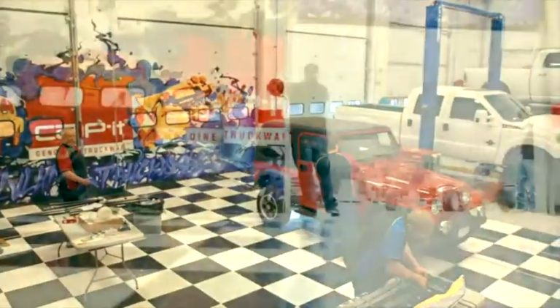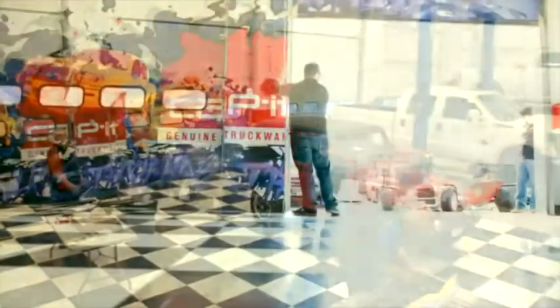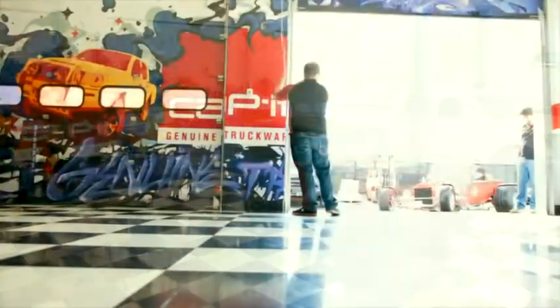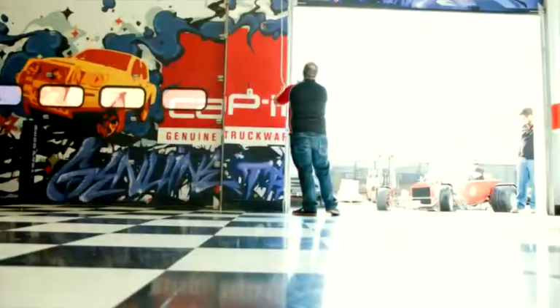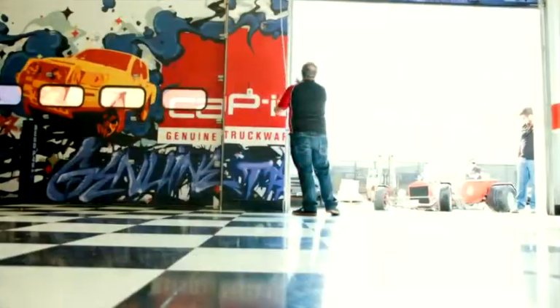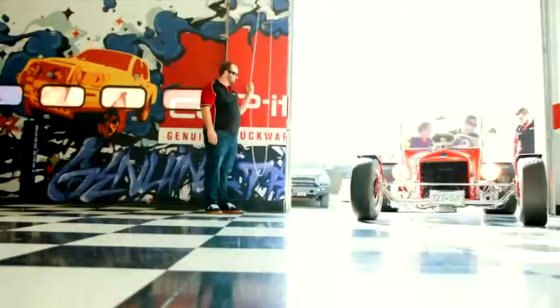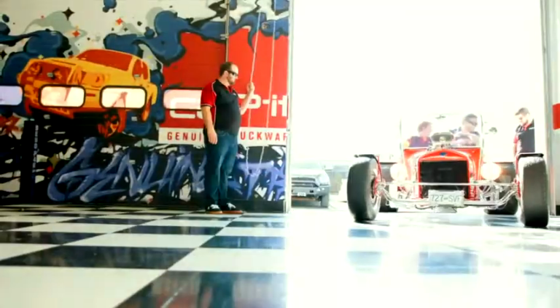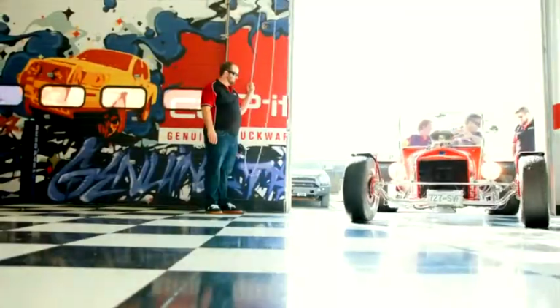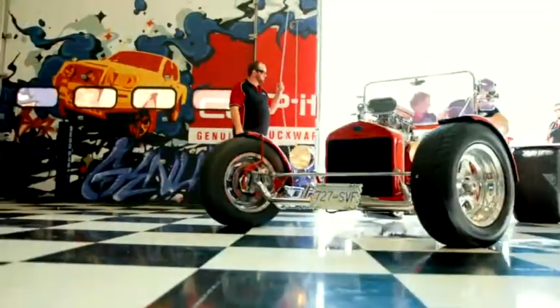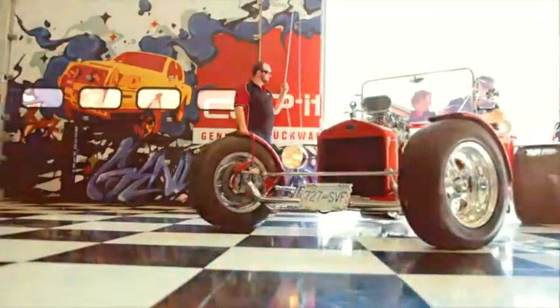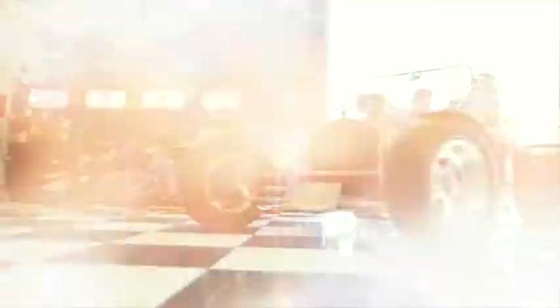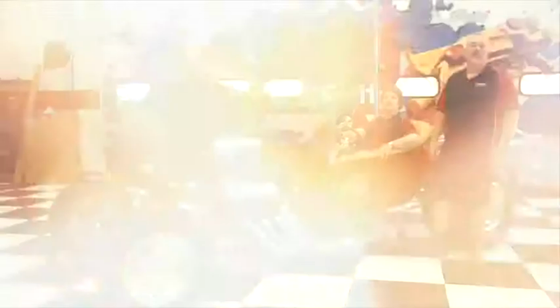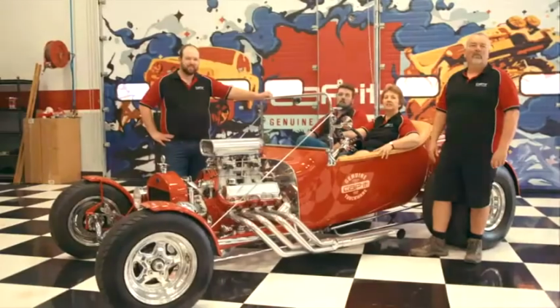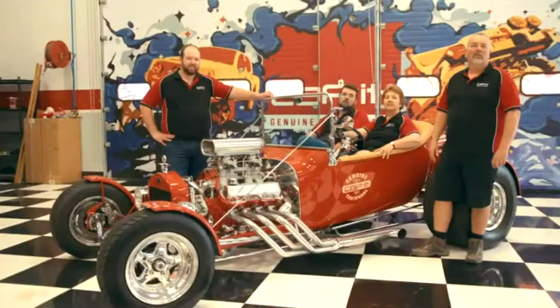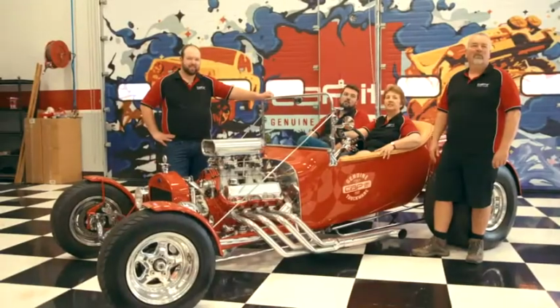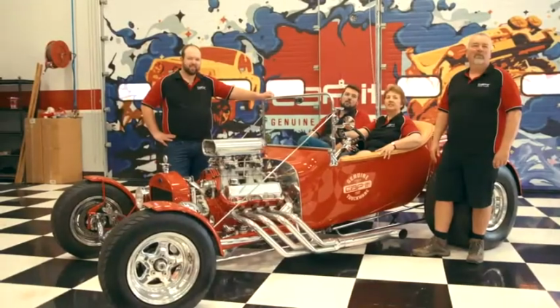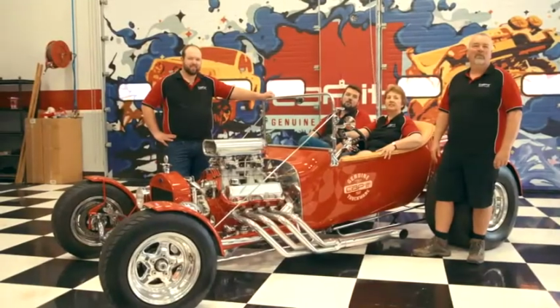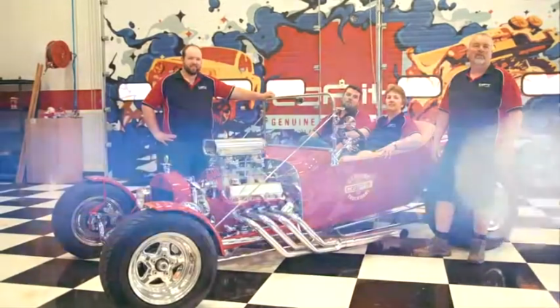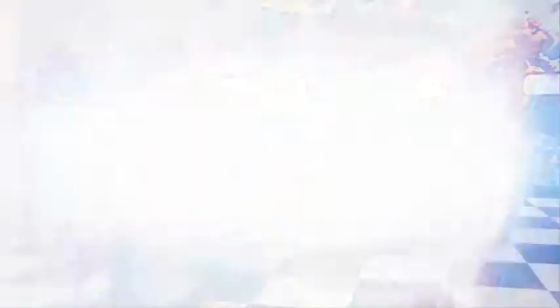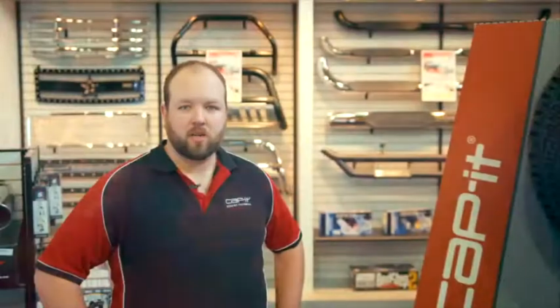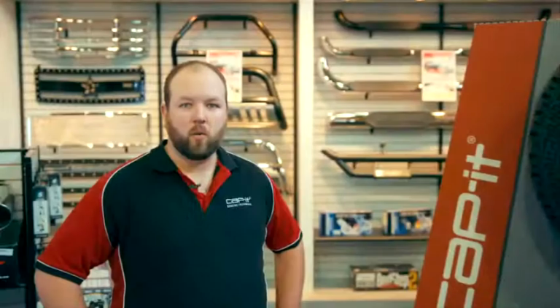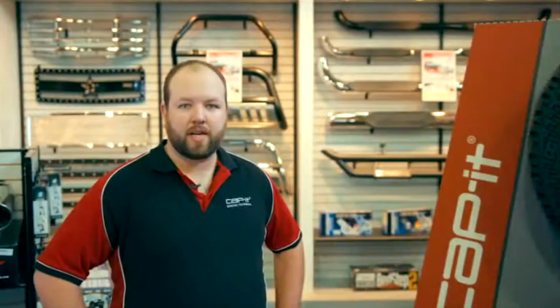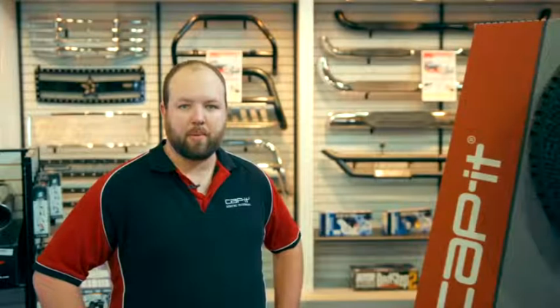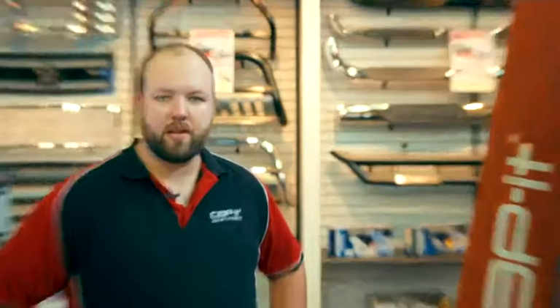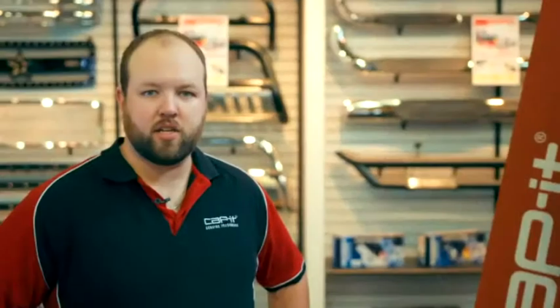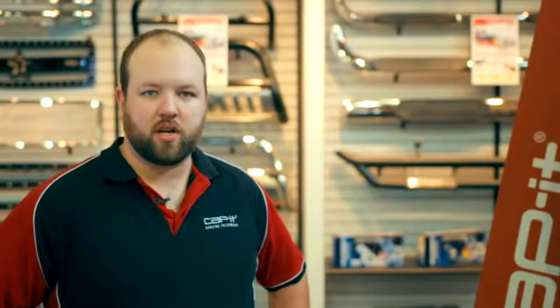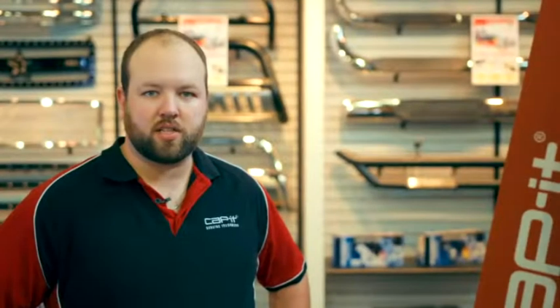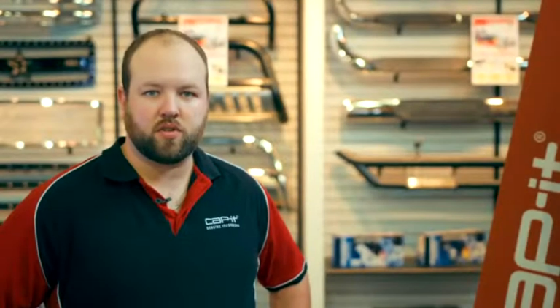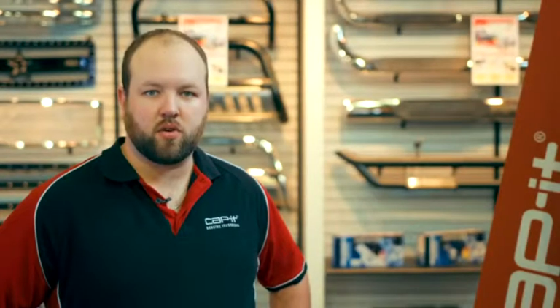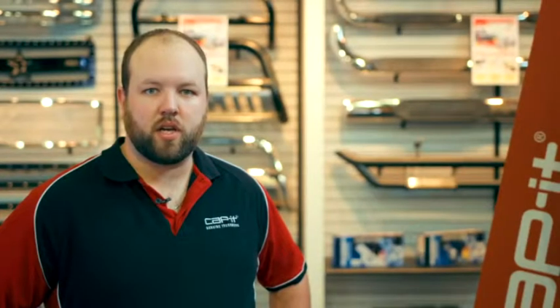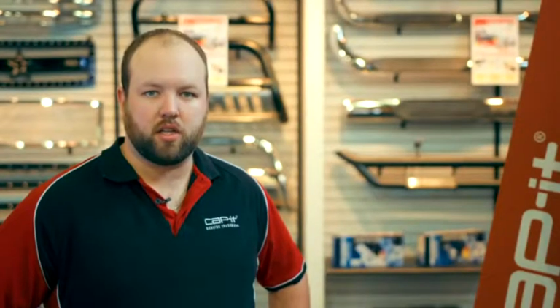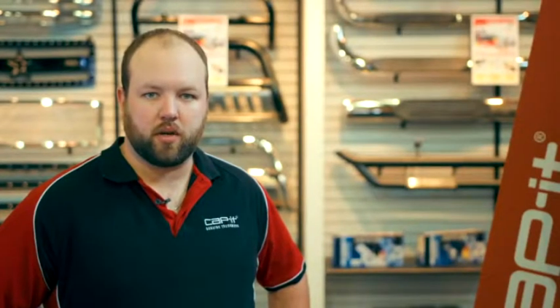Come on by and make your truck work with the best accessories, done by the best service in Kelowna. Ride in style with the Tuckers, Capit owners since 2005. We're Capit, the truck accessory store in Kelowna.